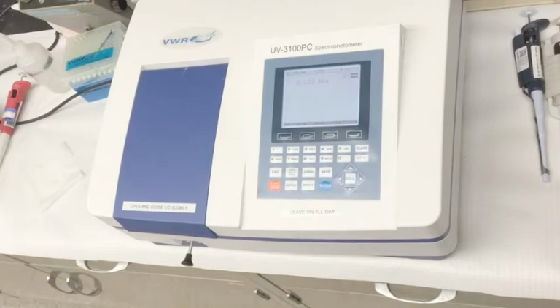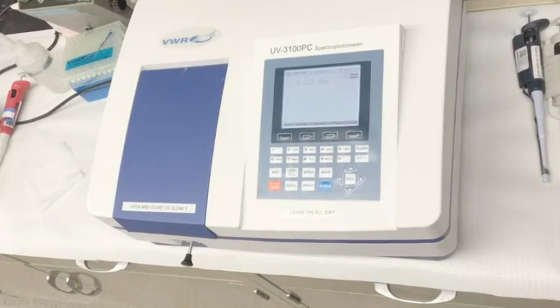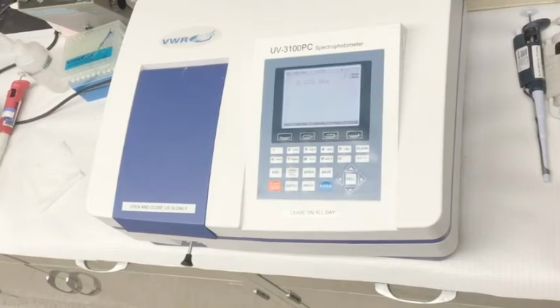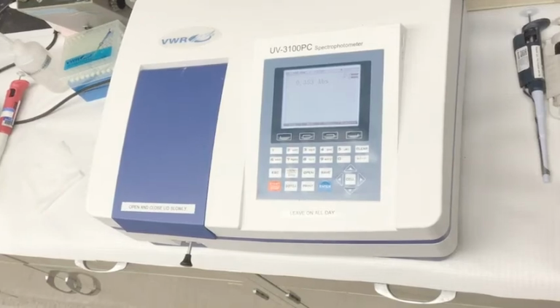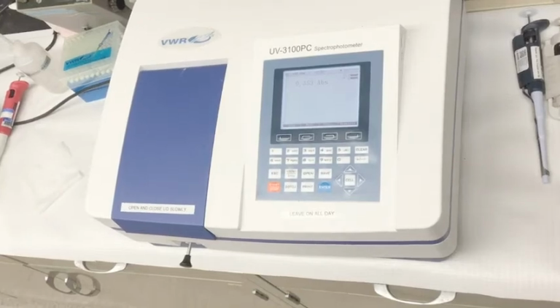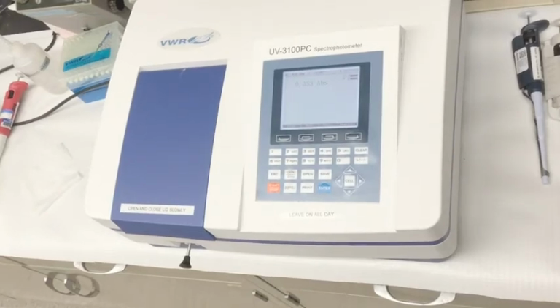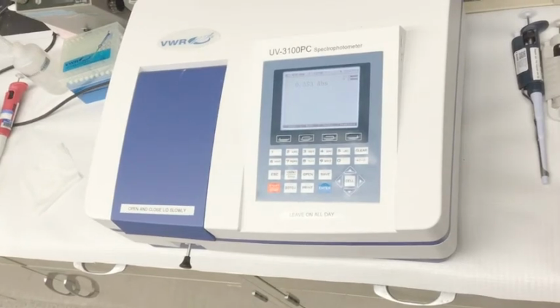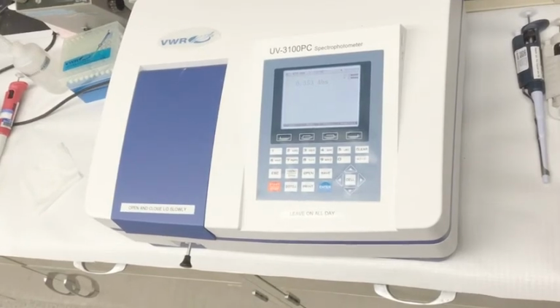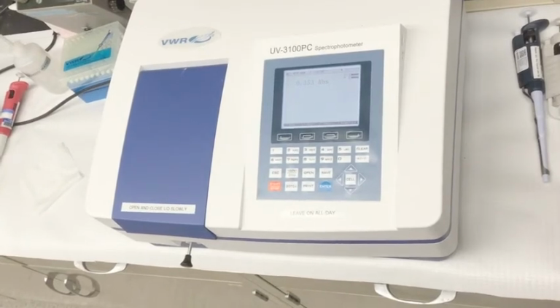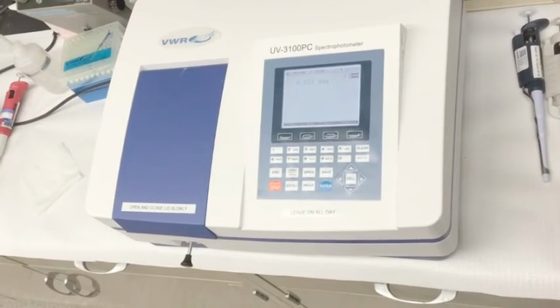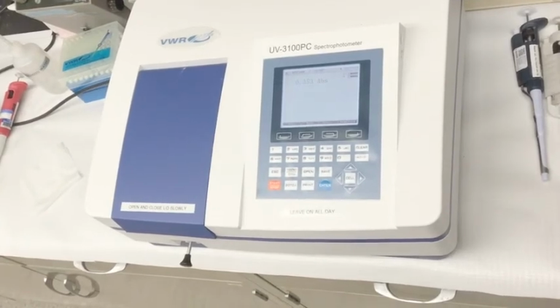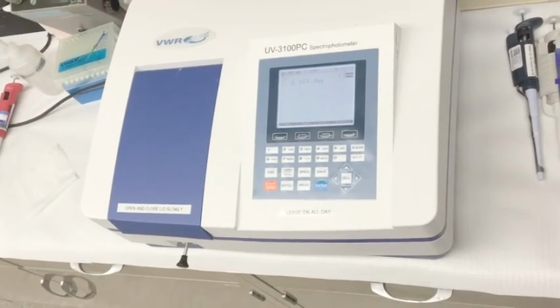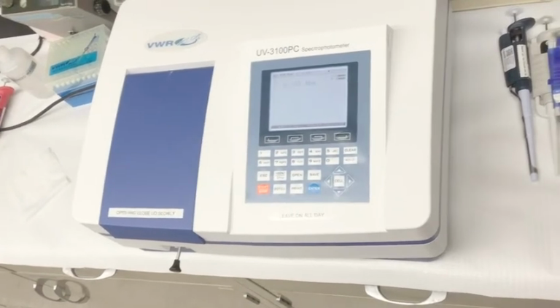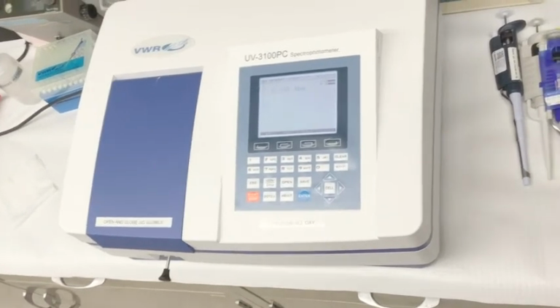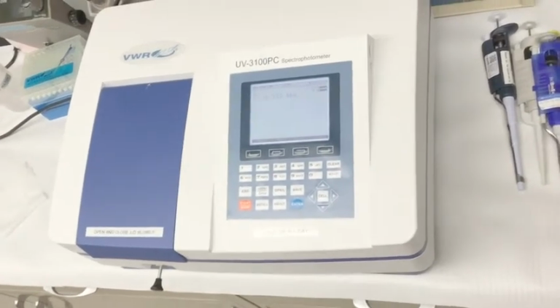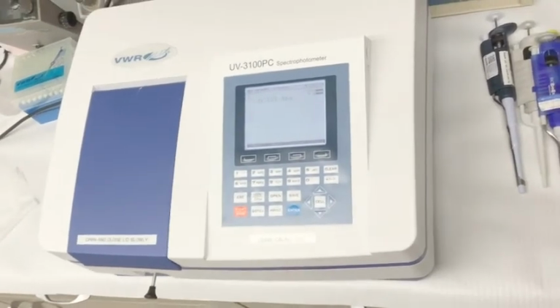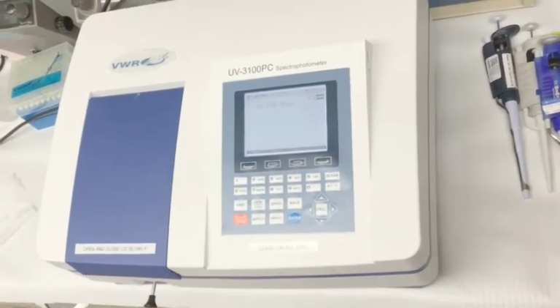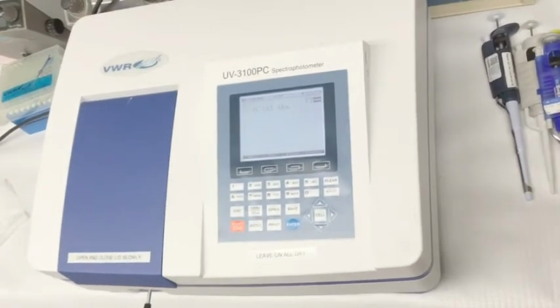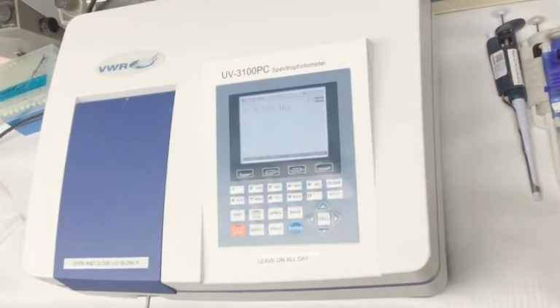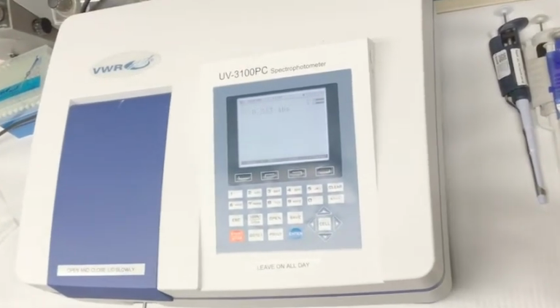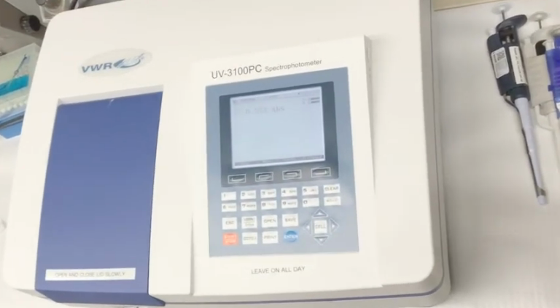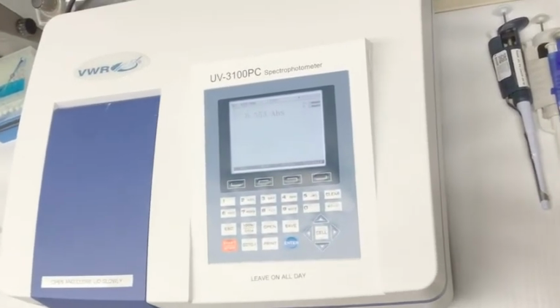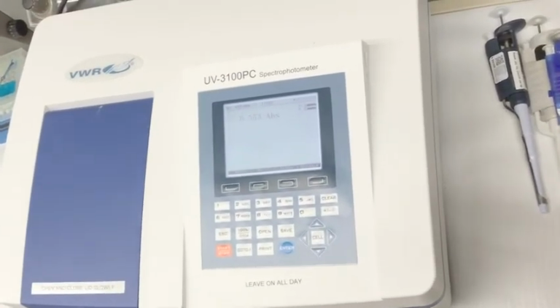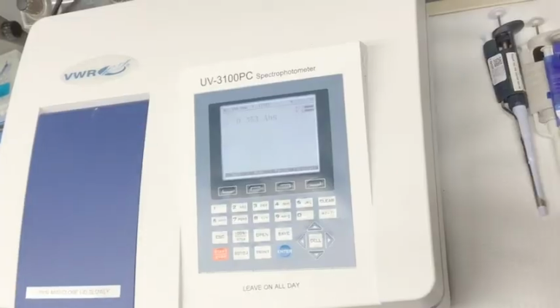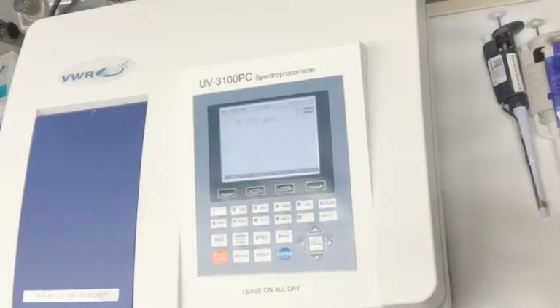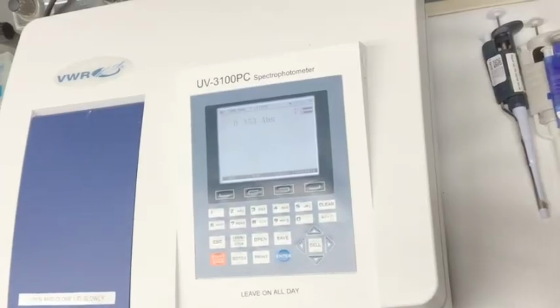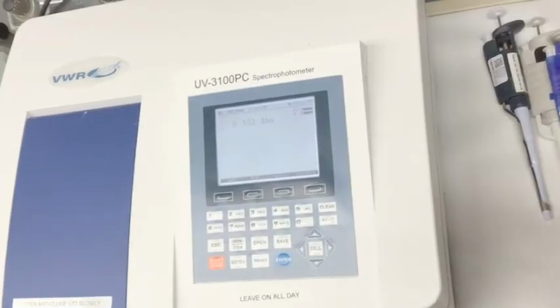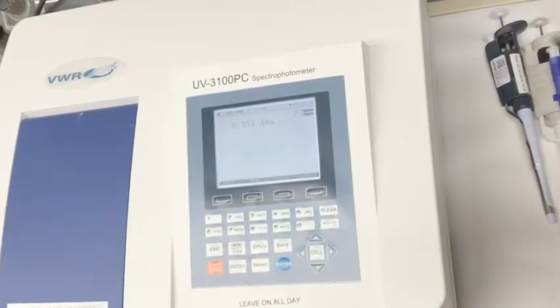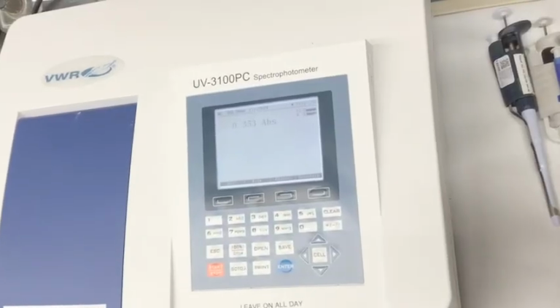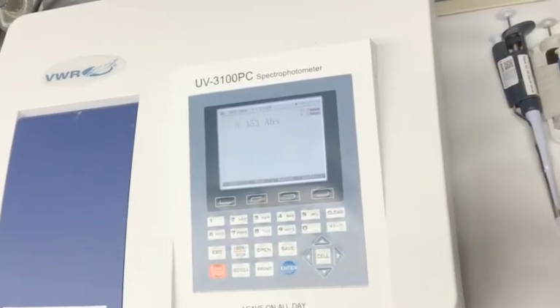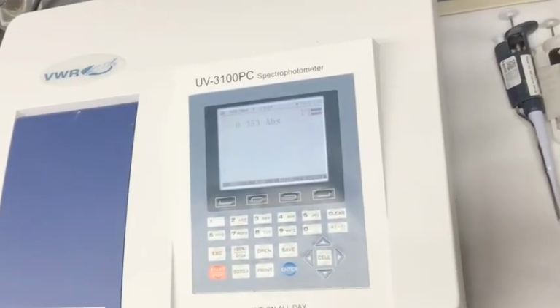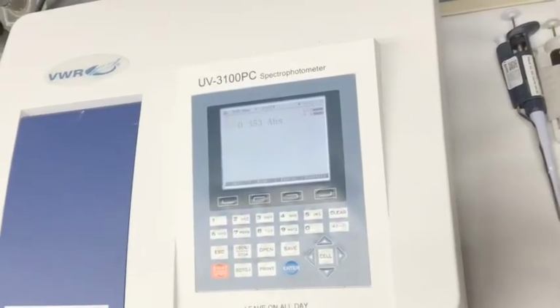At this point, the absorbance should have changed. Write down the absorbance in your lab notes.